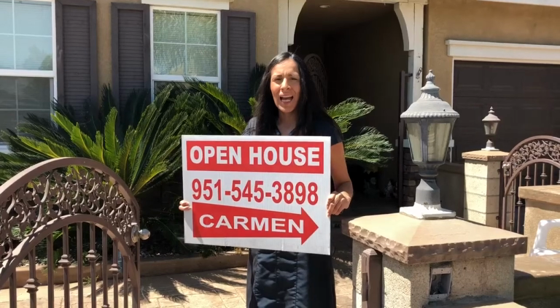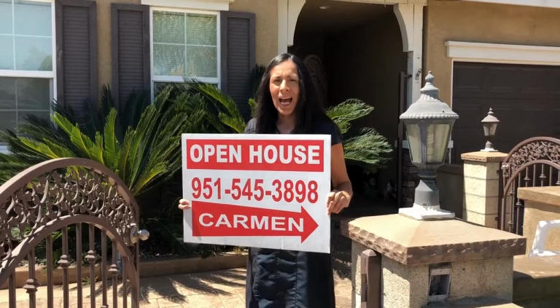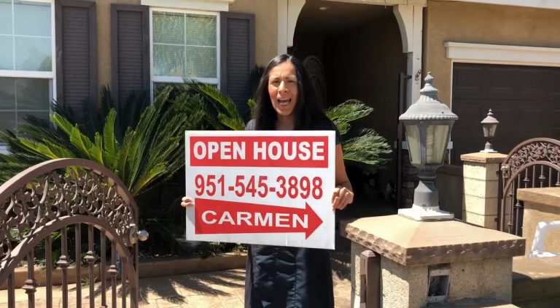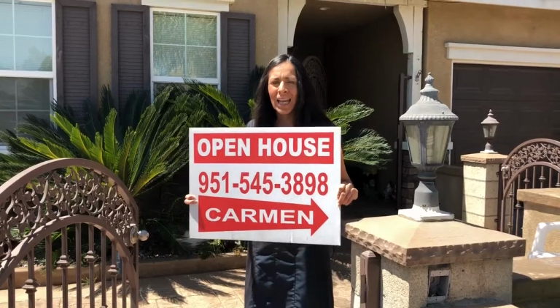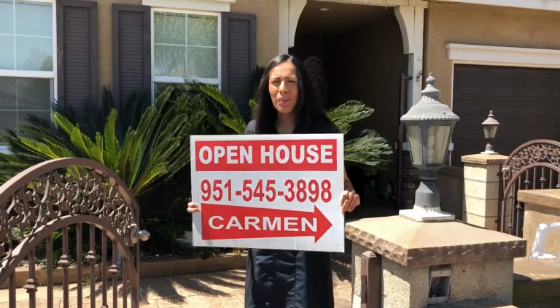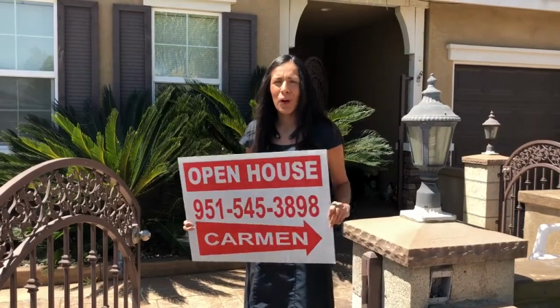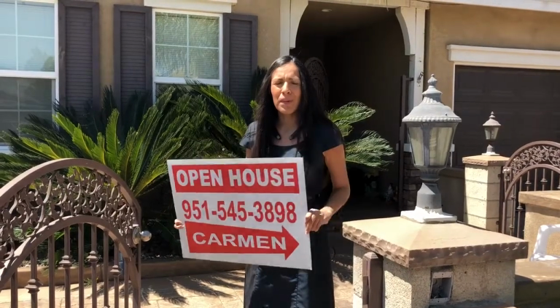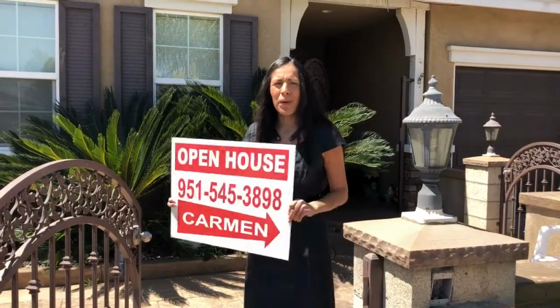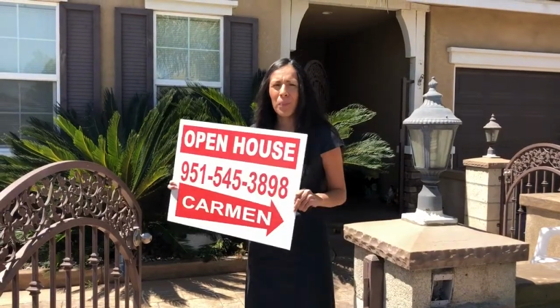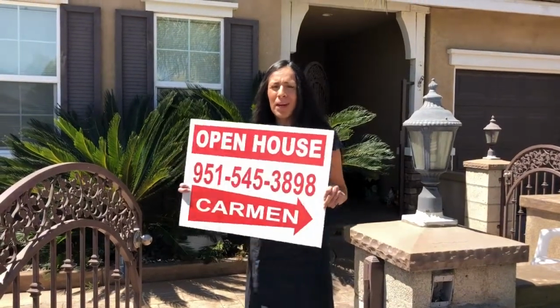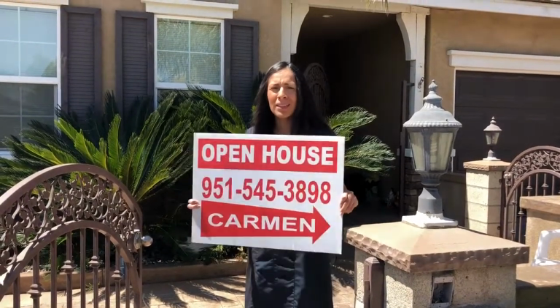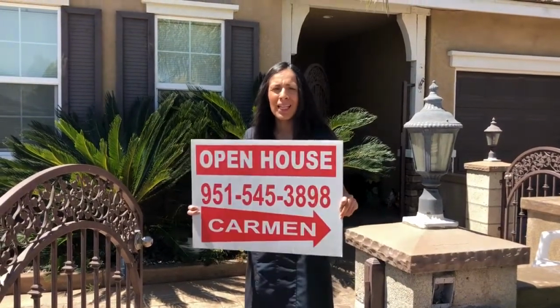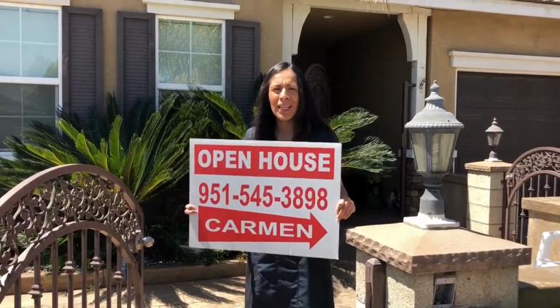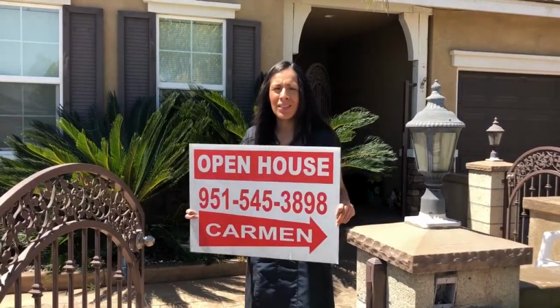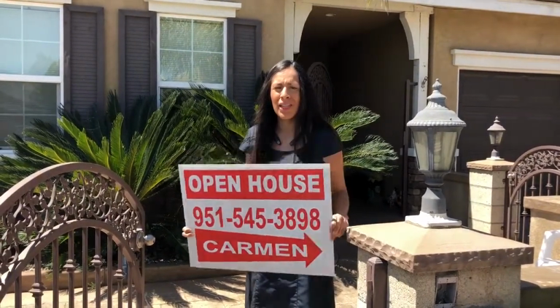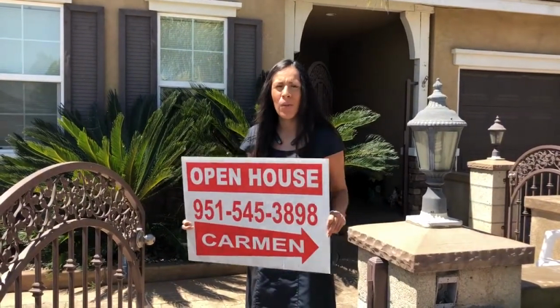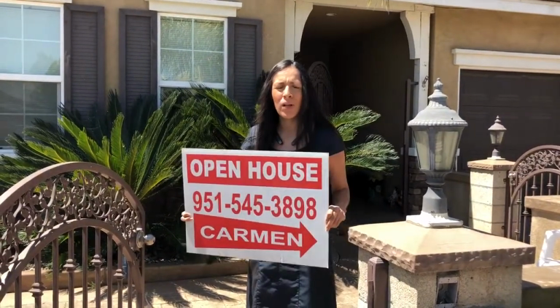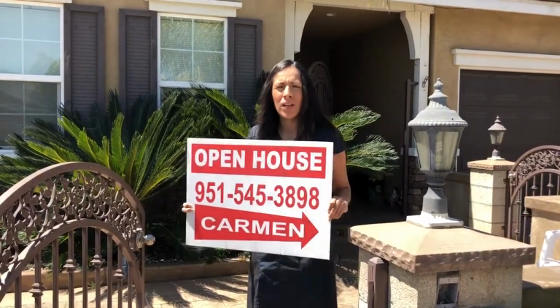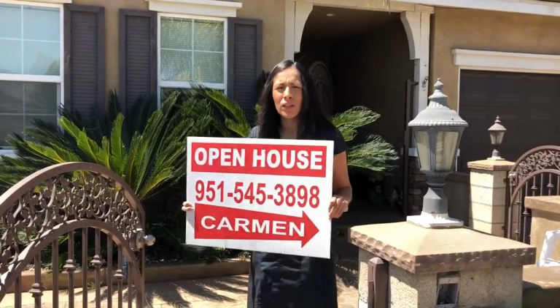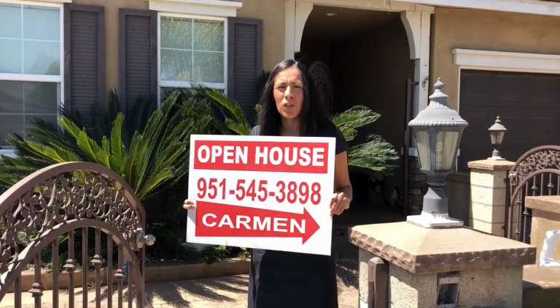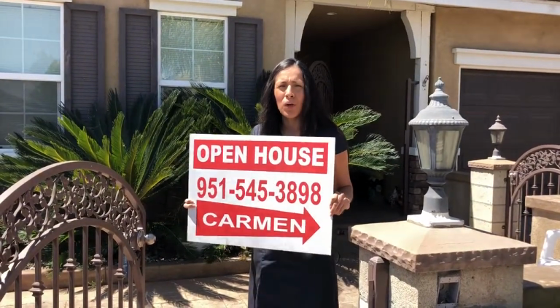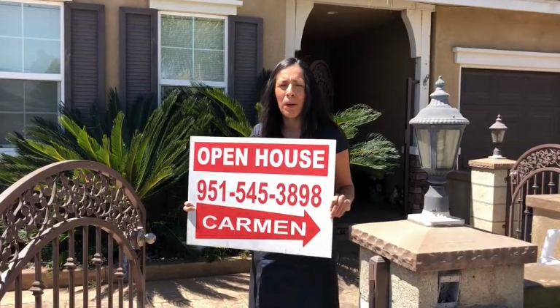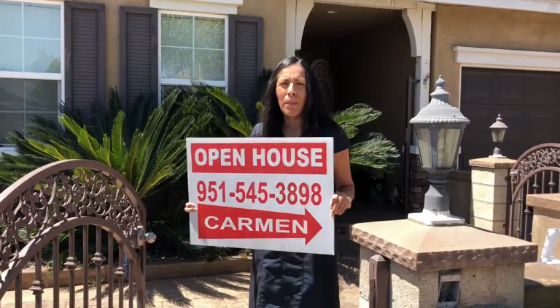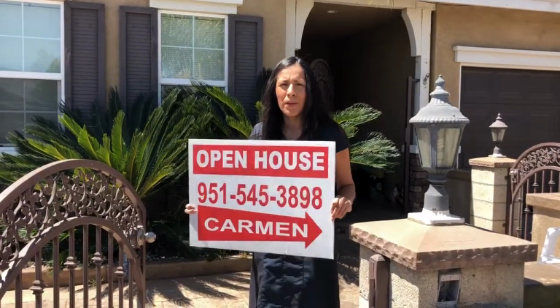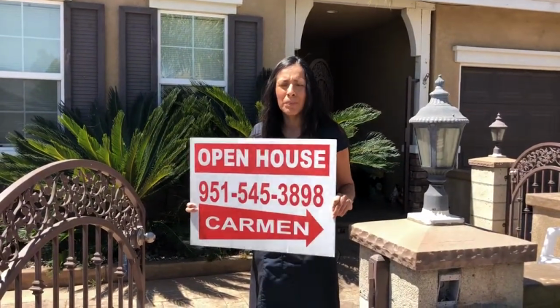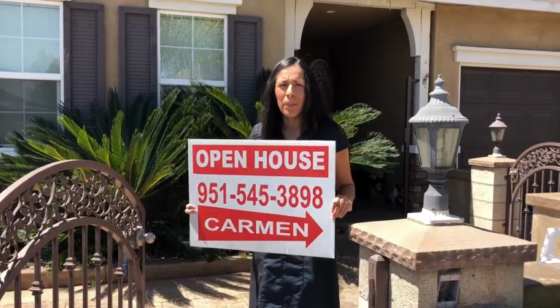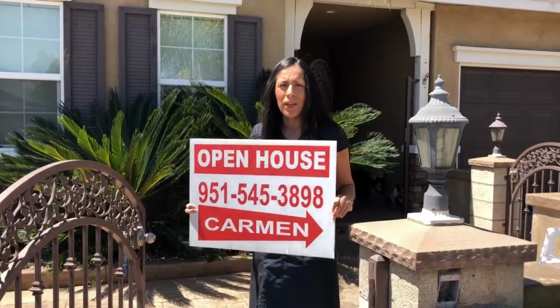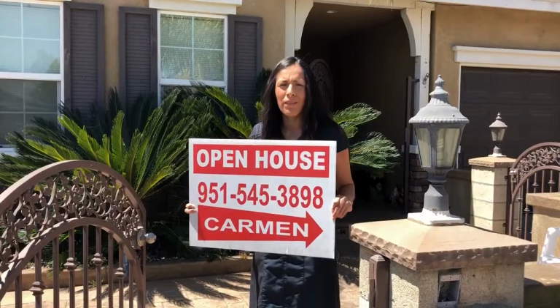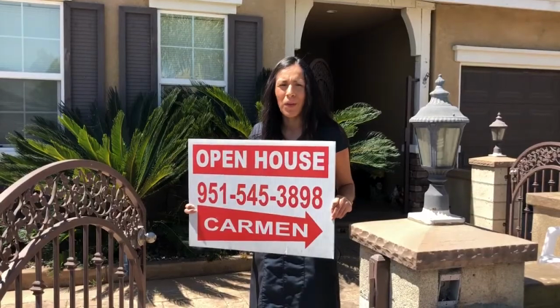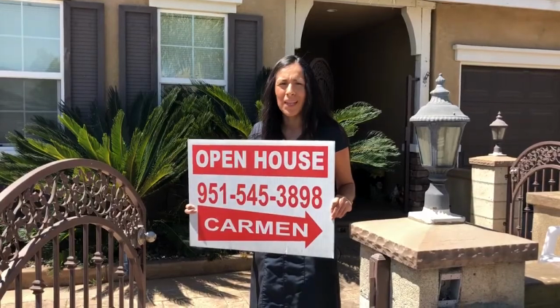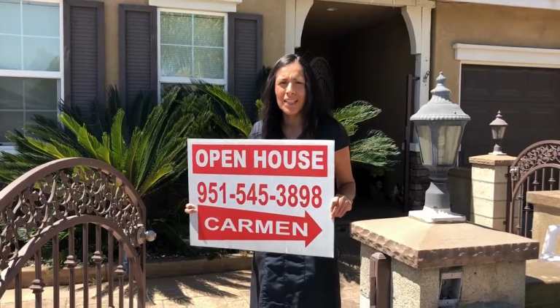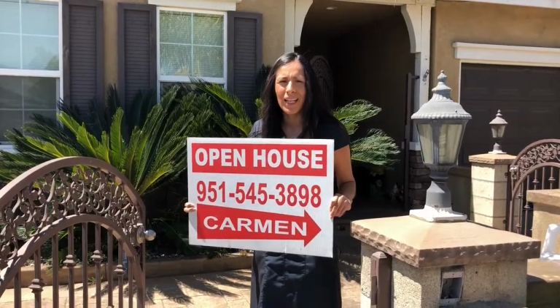Hi, I'm Carmen, the open house lady, and today I want to talk to you about my Paris property. Follow me inside.